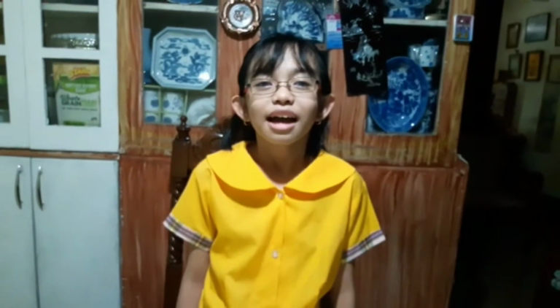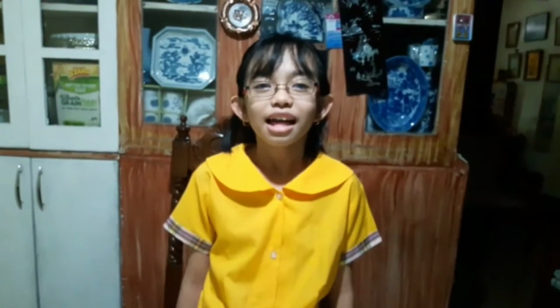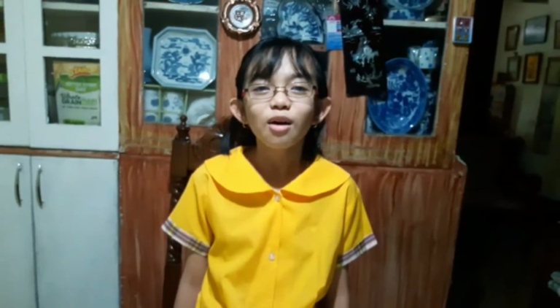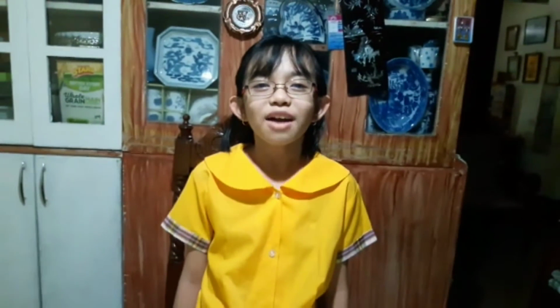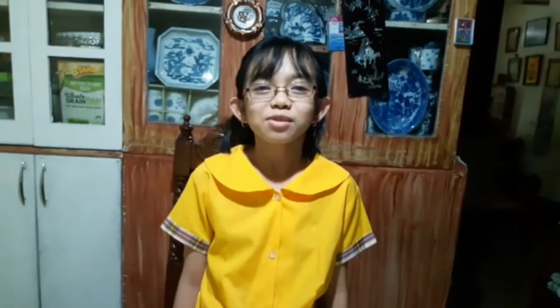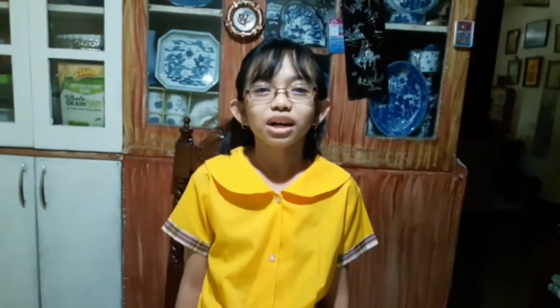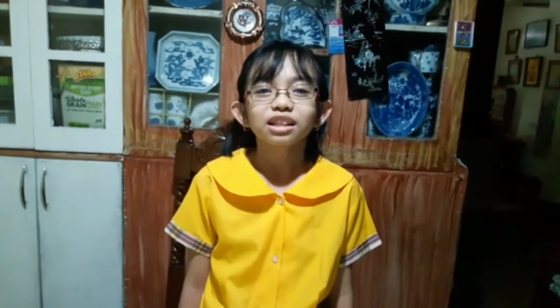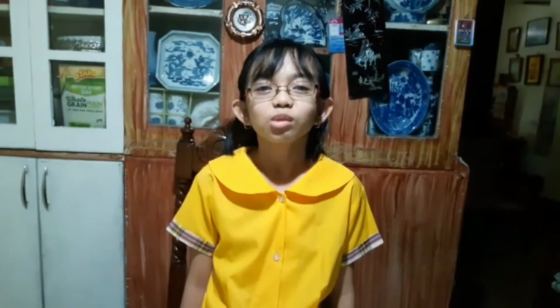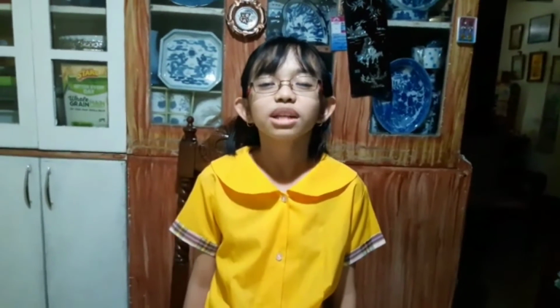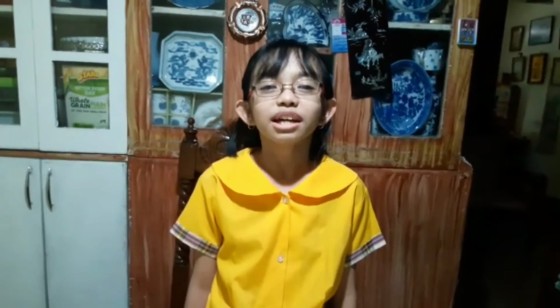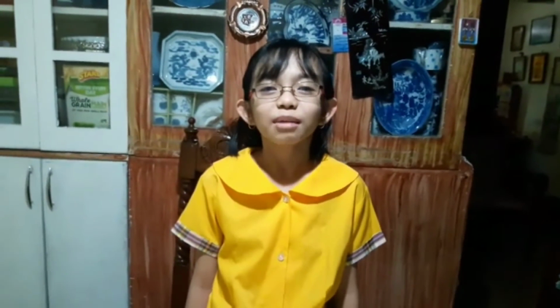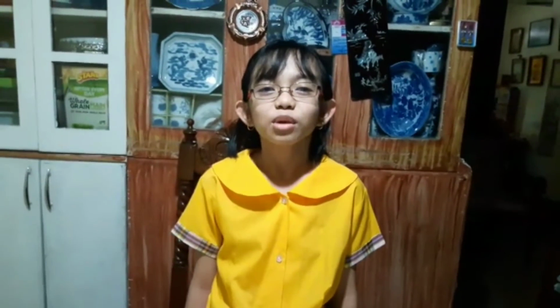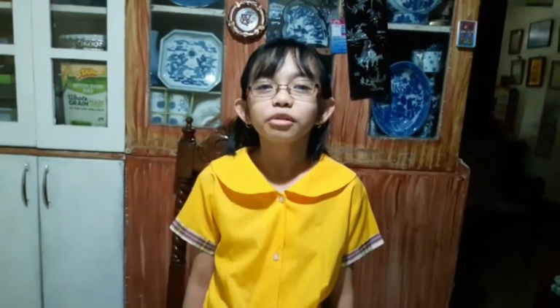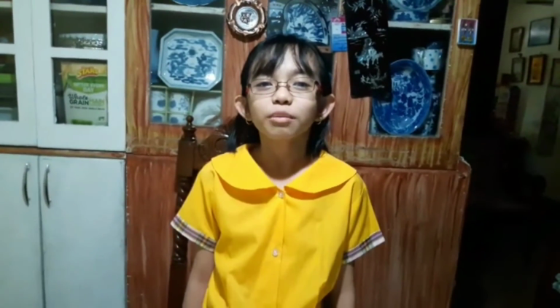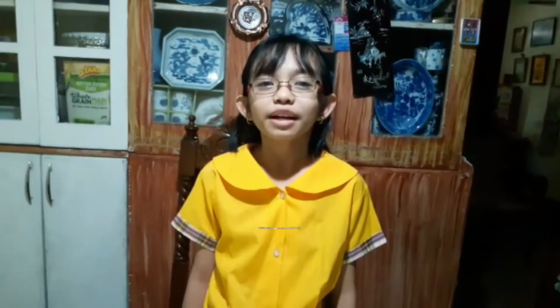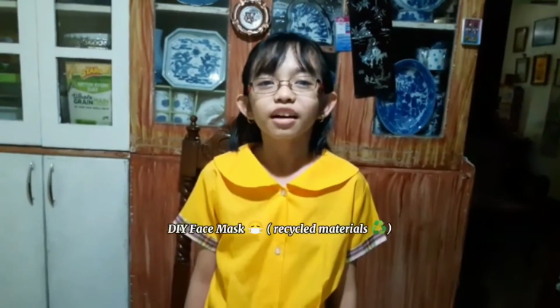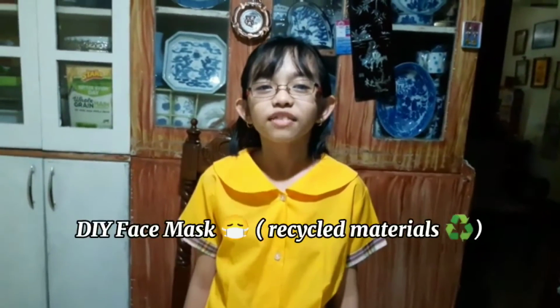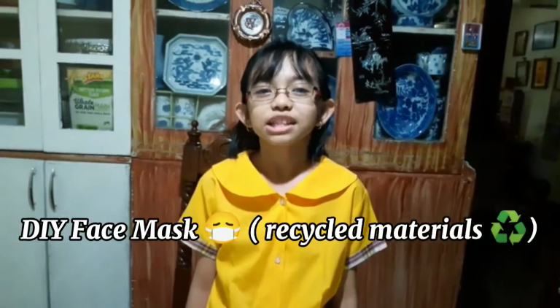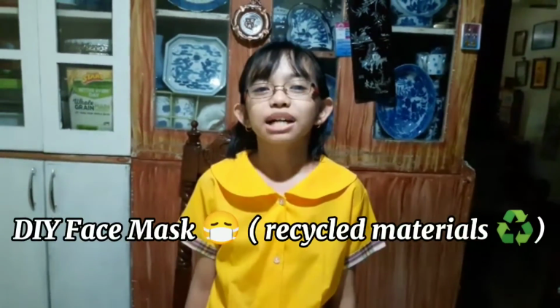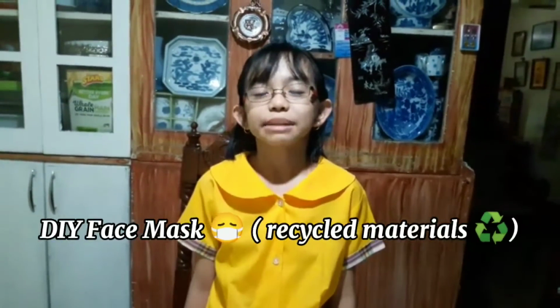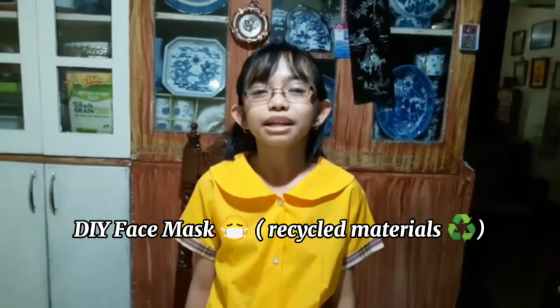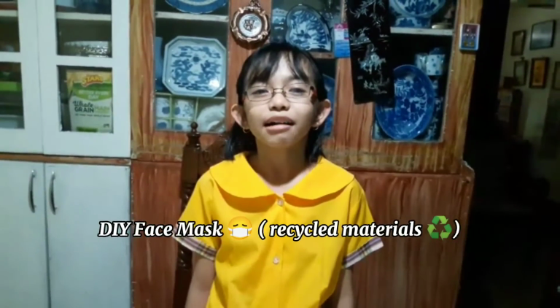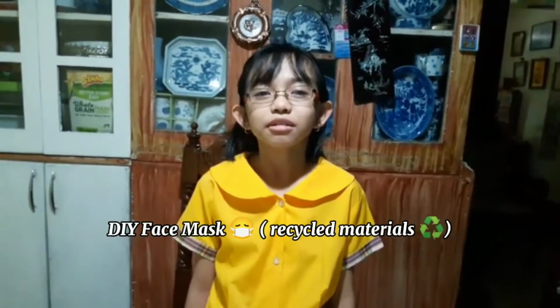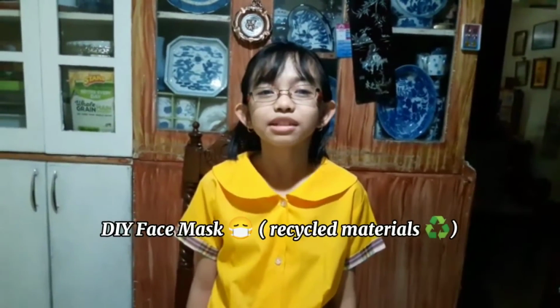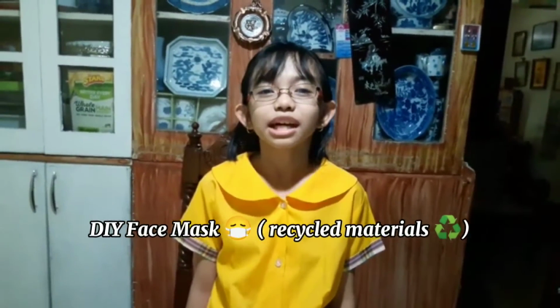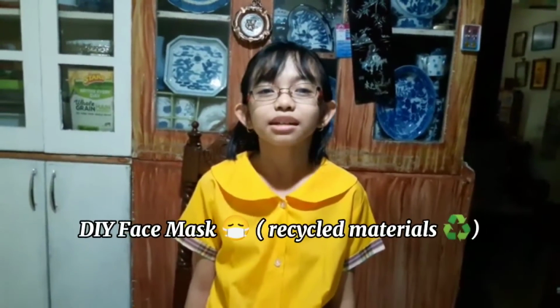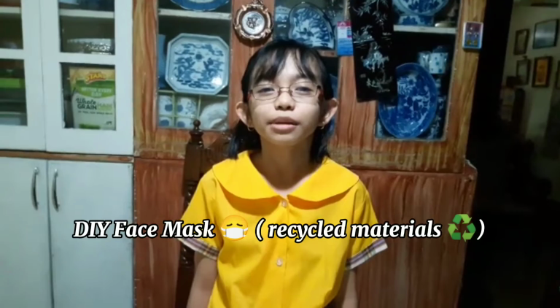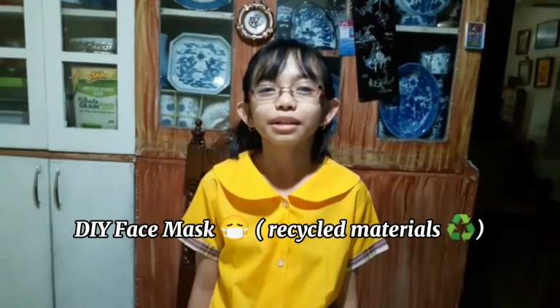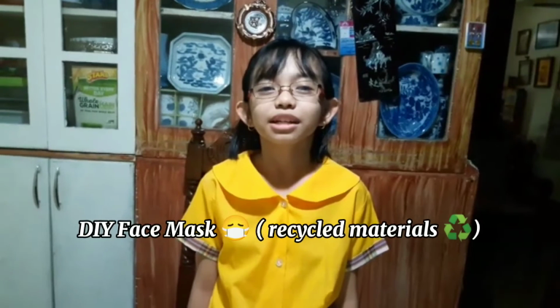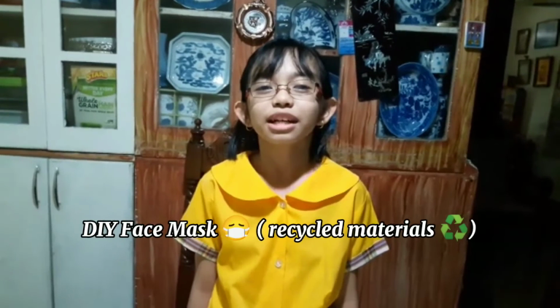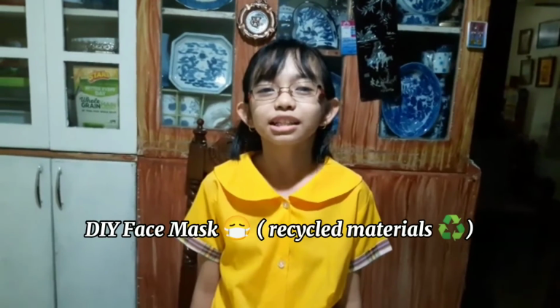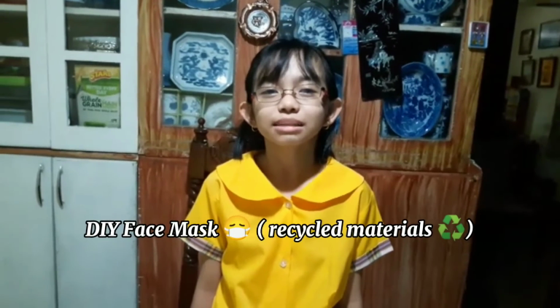Hello everyone! Today I'm going to make a face mask made out of recyclable materials.